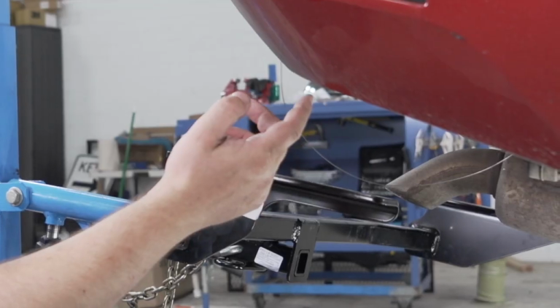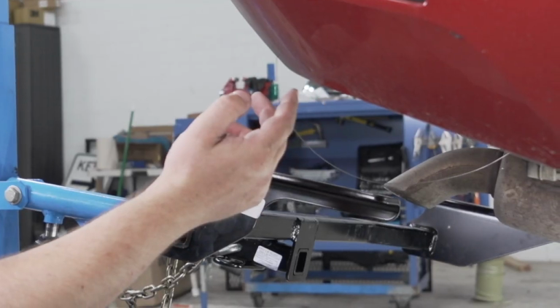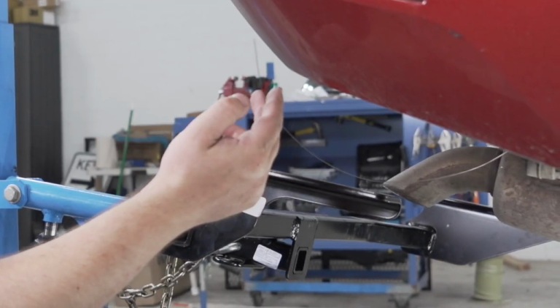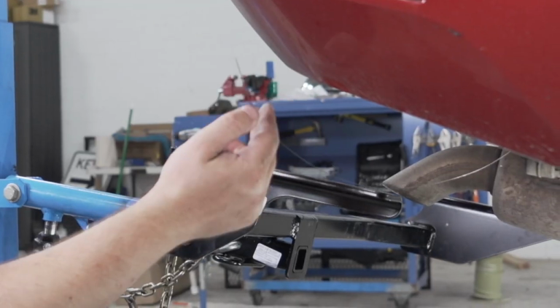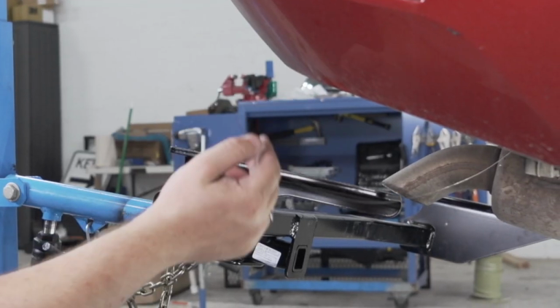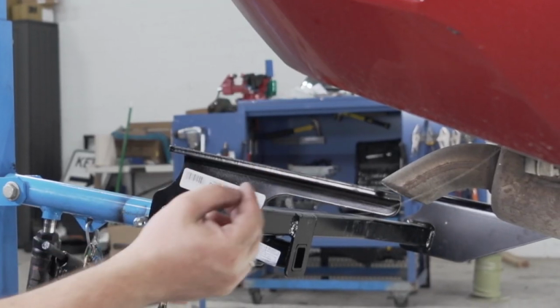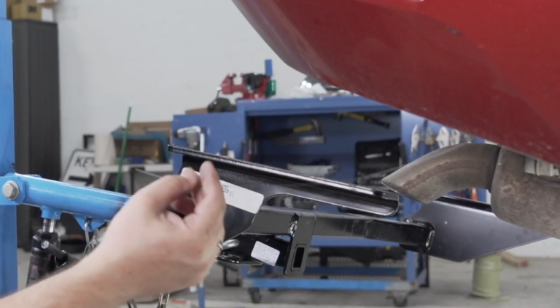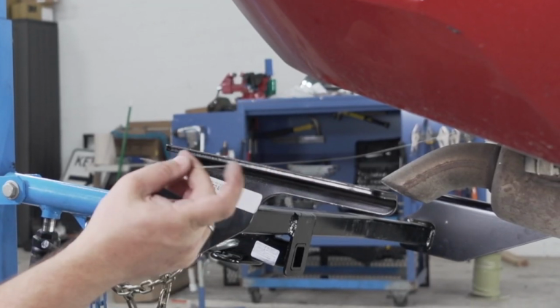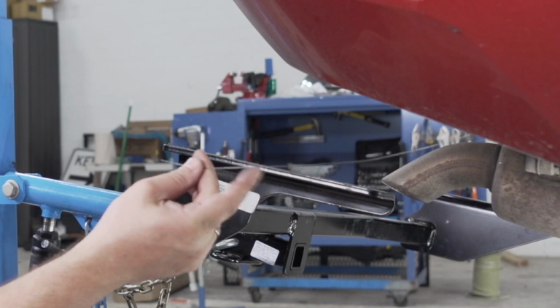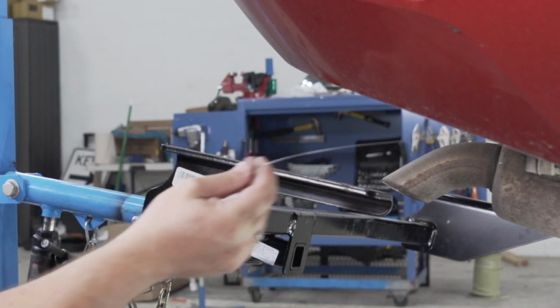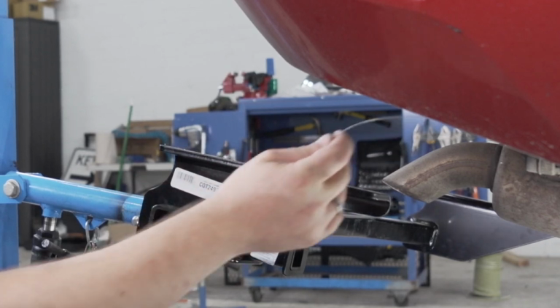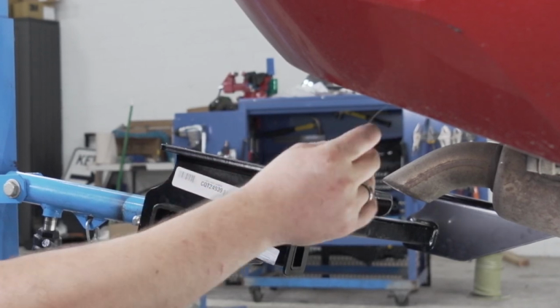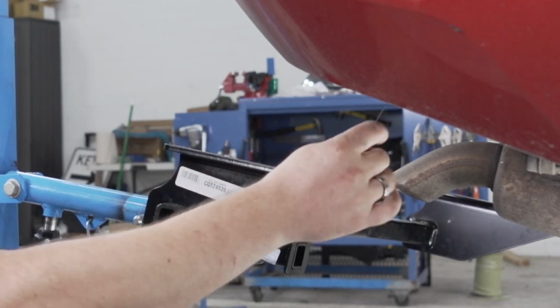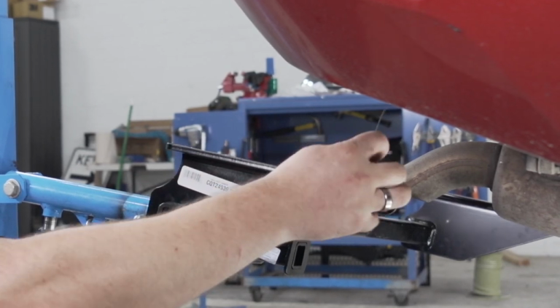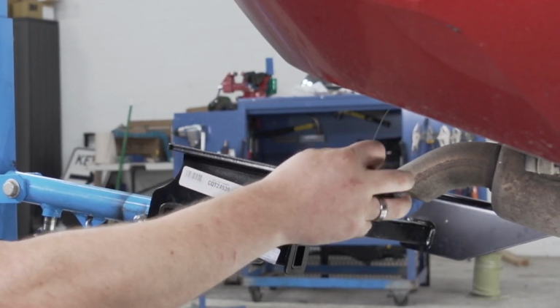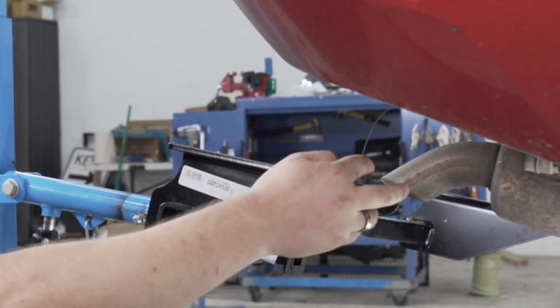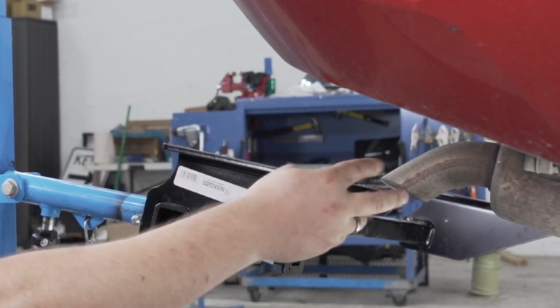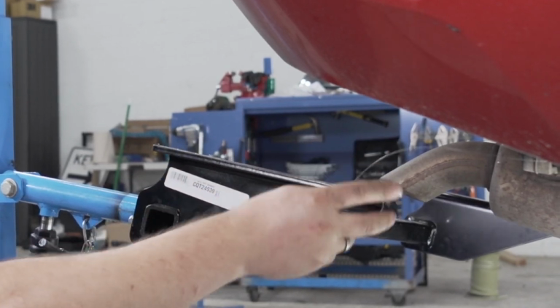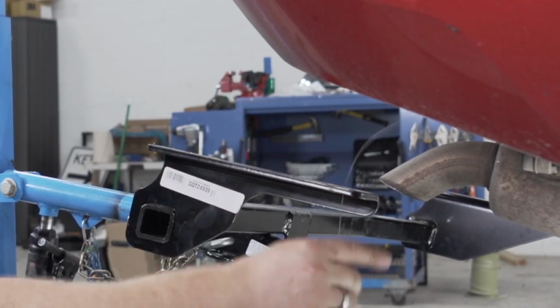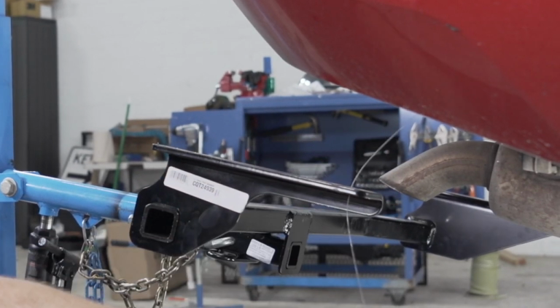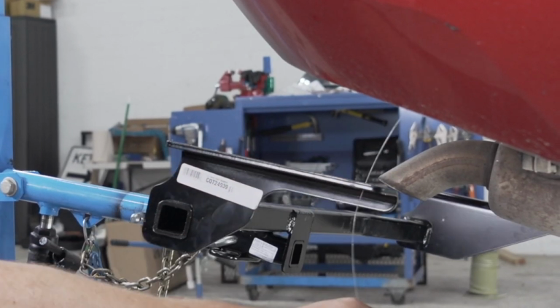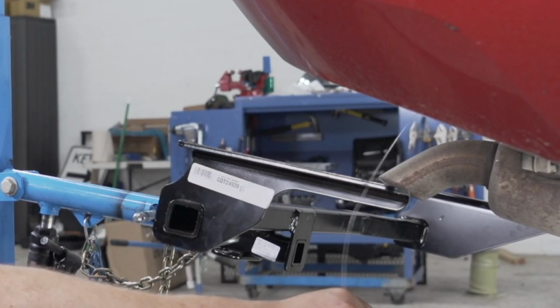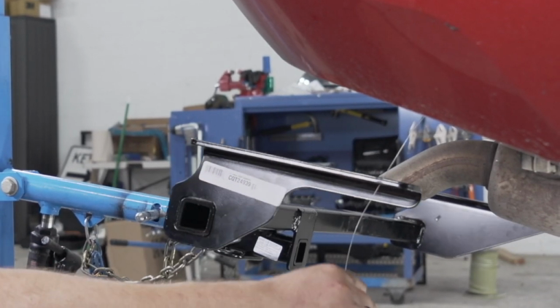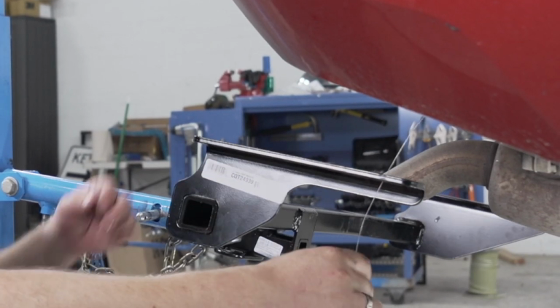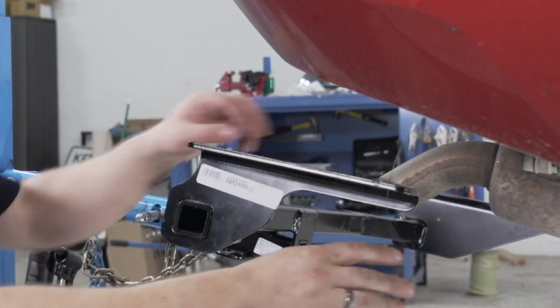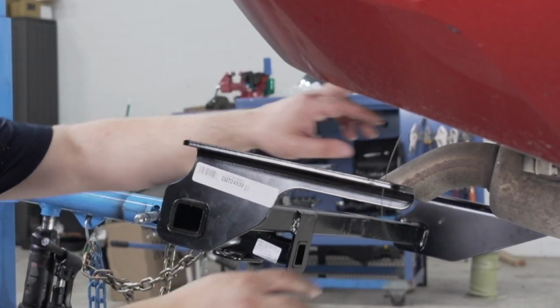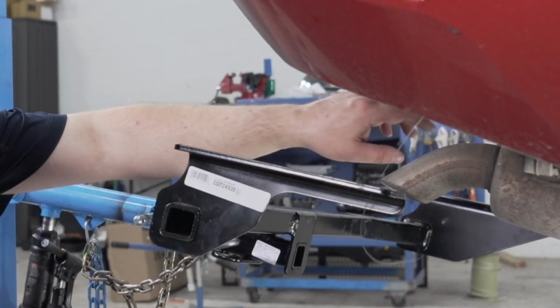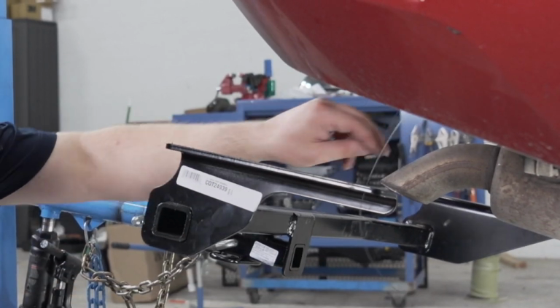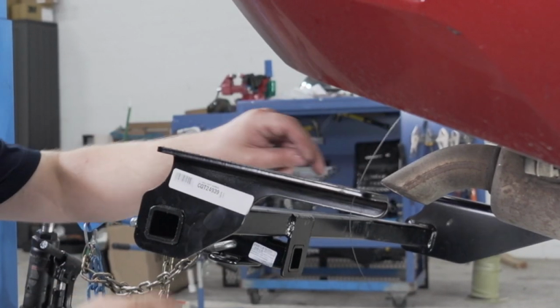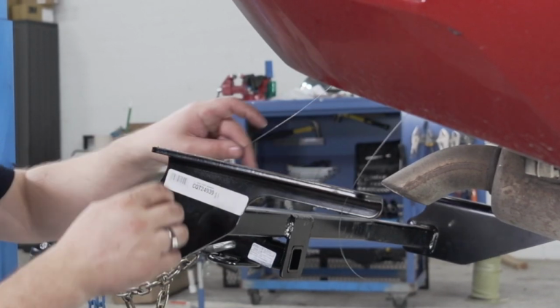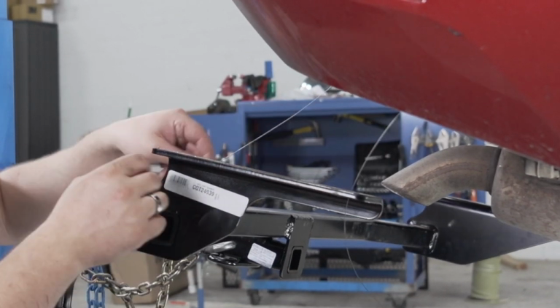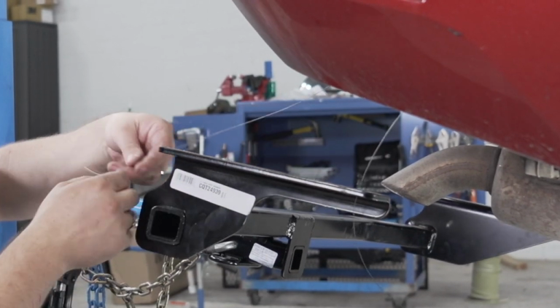Before we put the hitch back in place, we'll take the fish wires and feed them through the holes to help guide the bolts into the proper place.